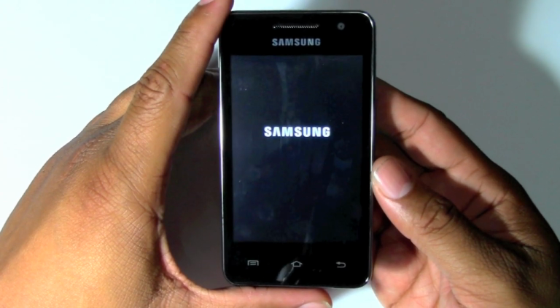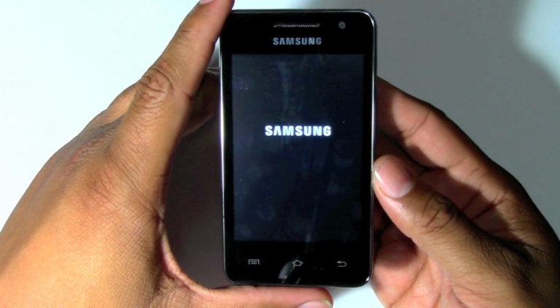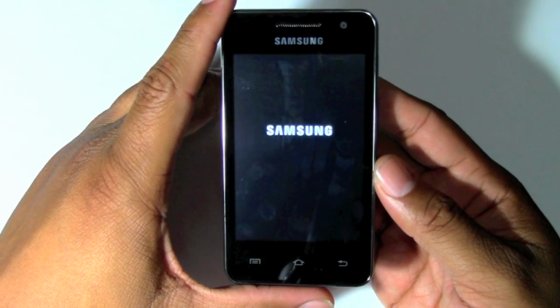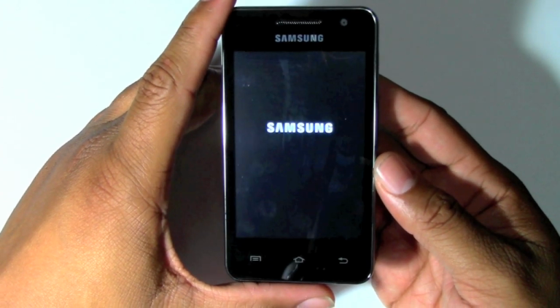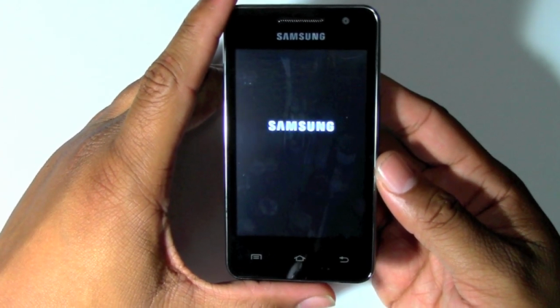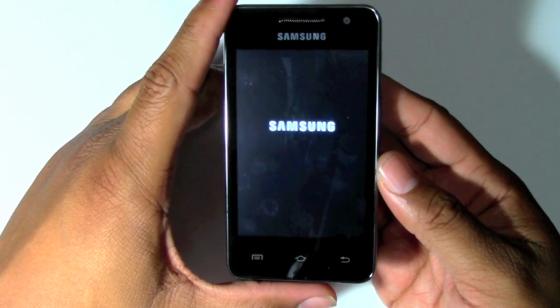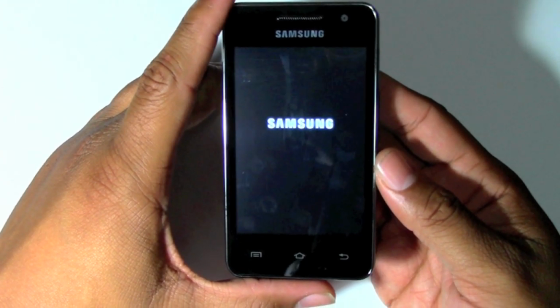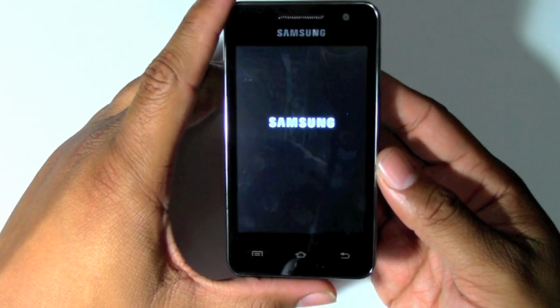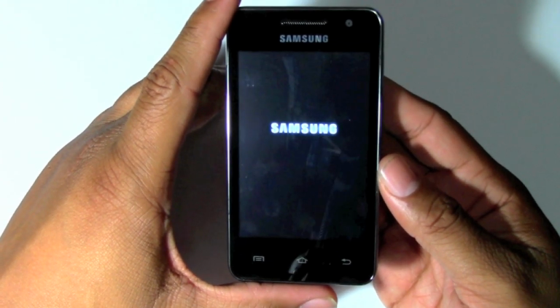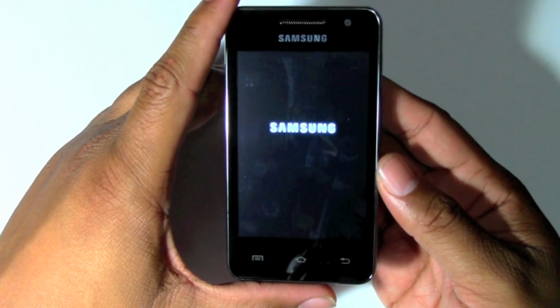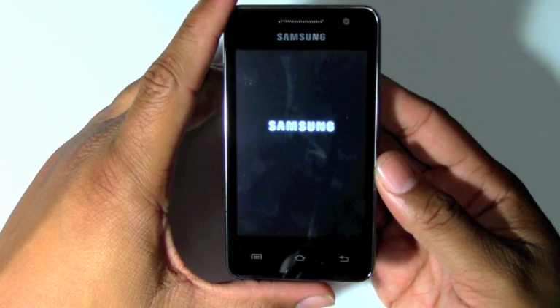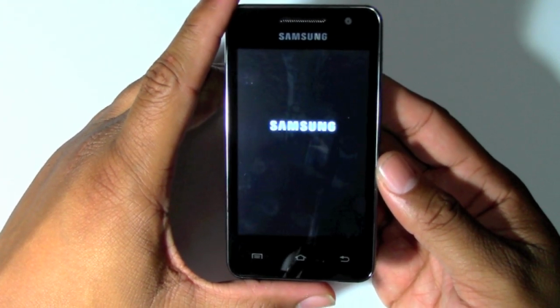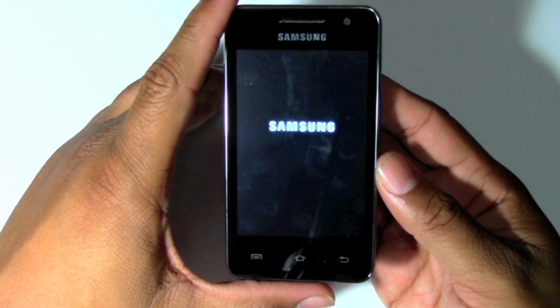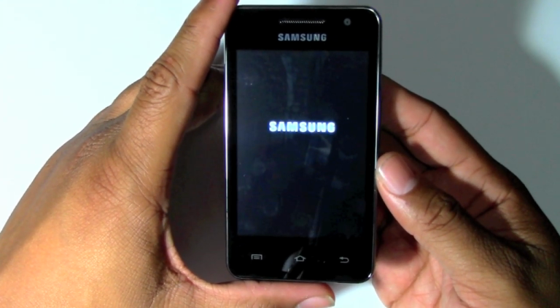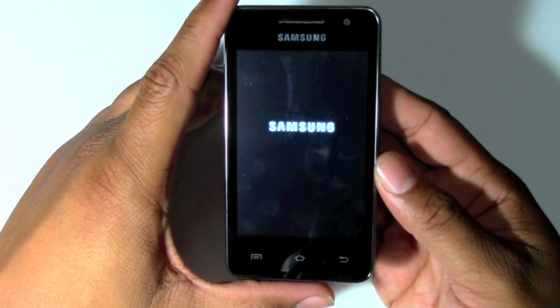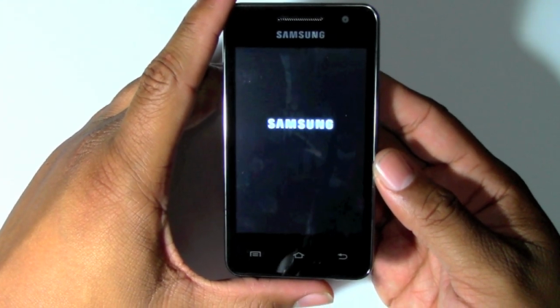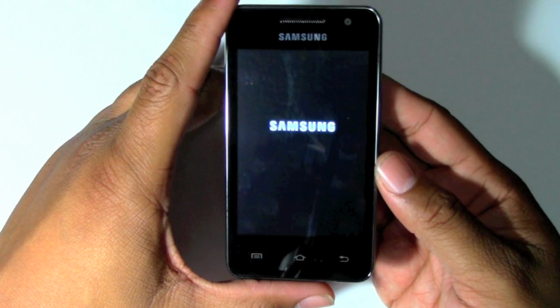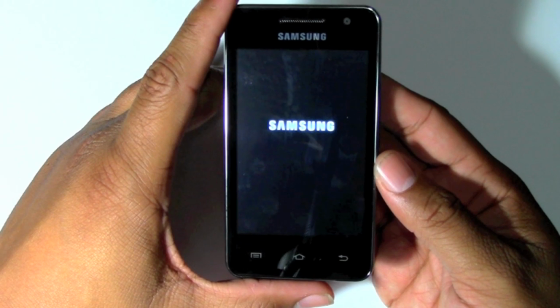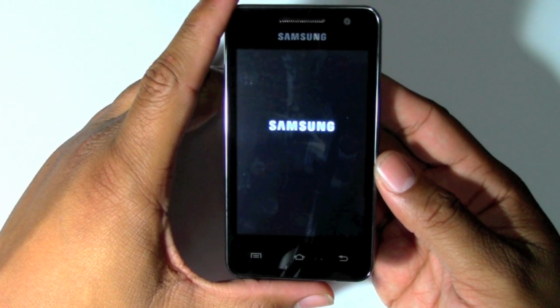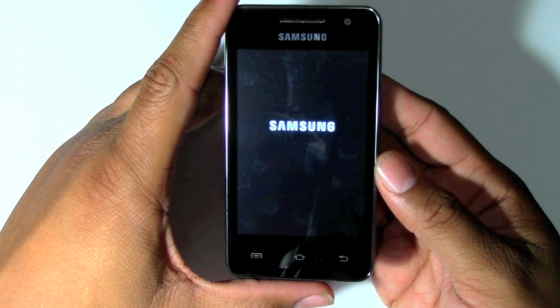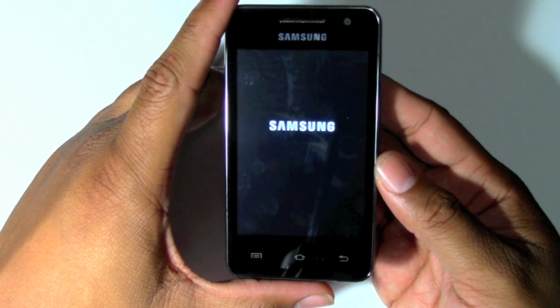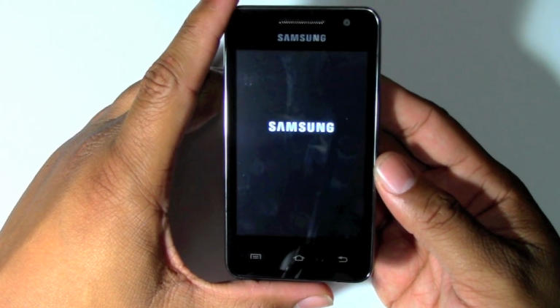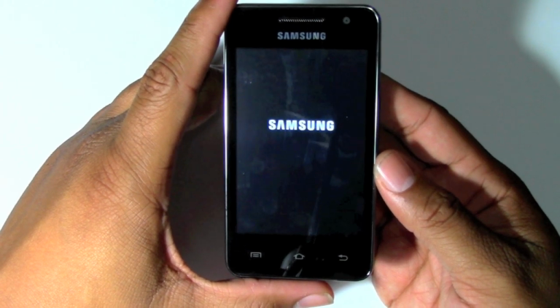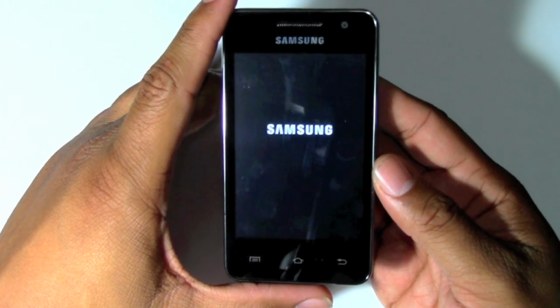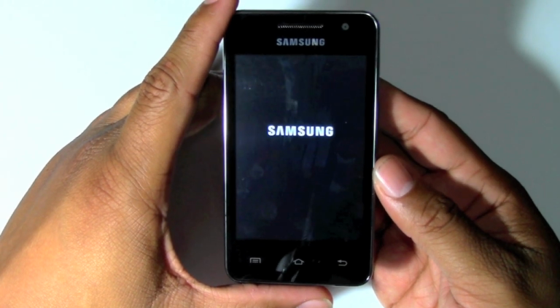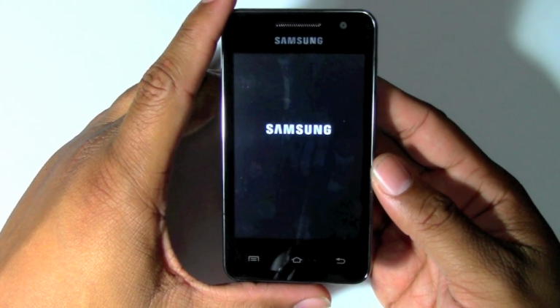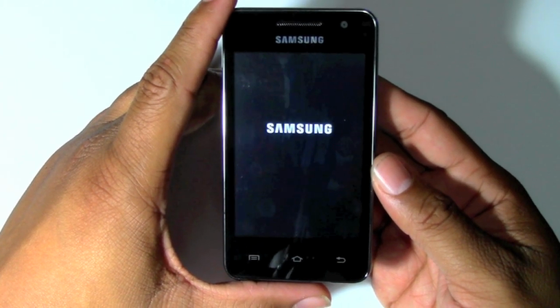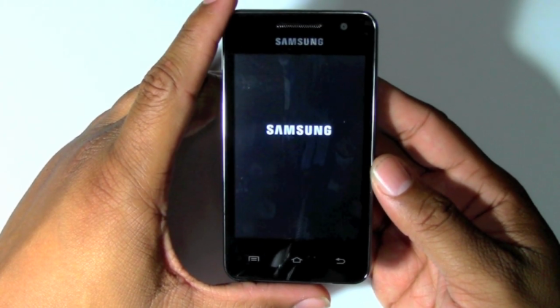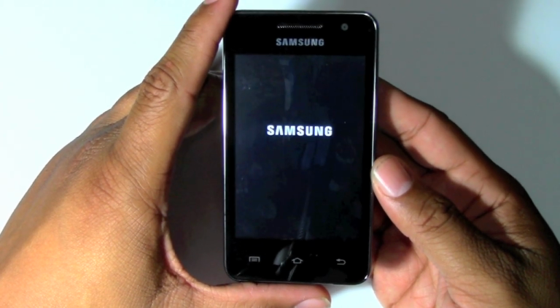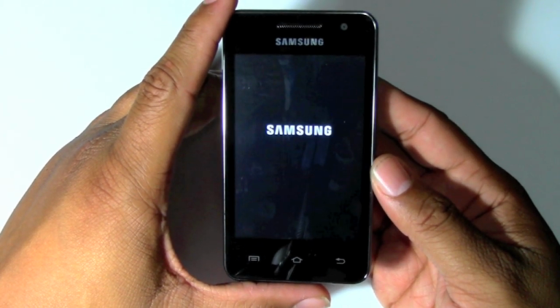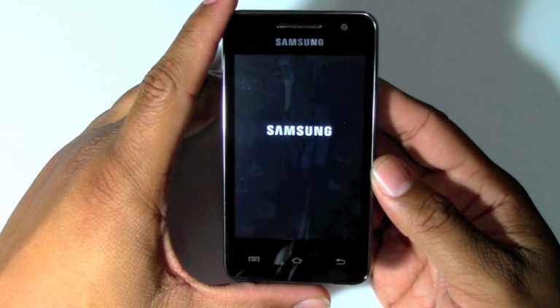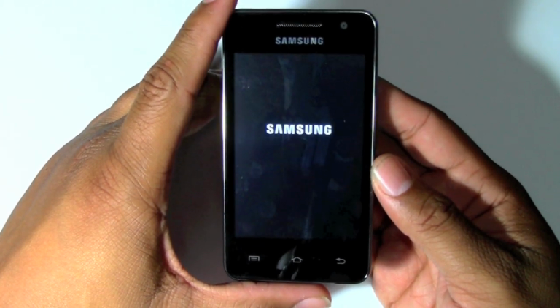Sometimes you have to reset it to sell it again, or take it back to the store — just want to make sure your data is off. This is the way to do it.